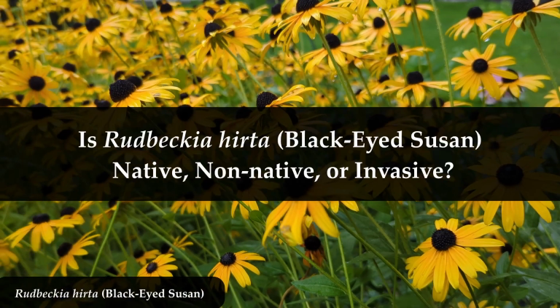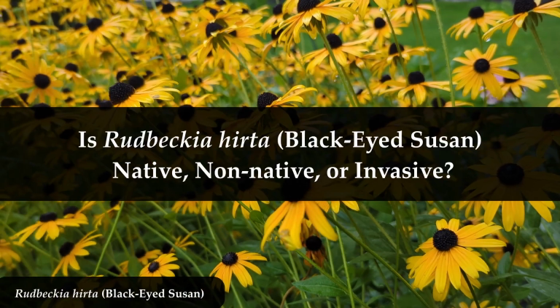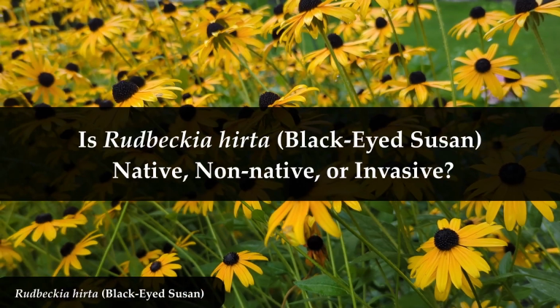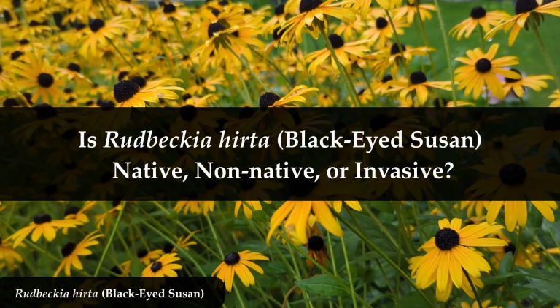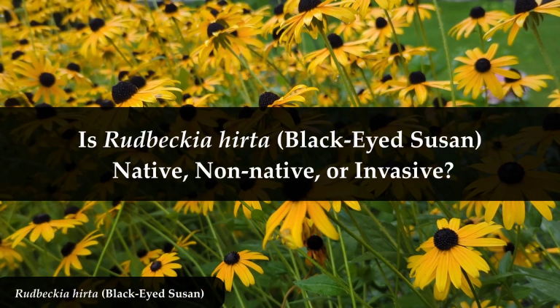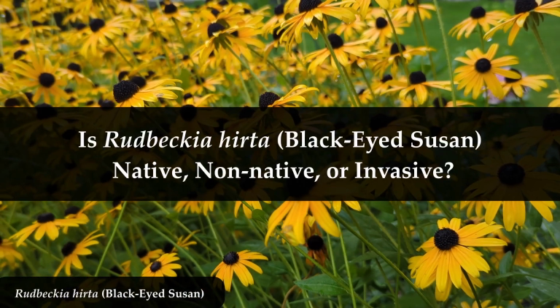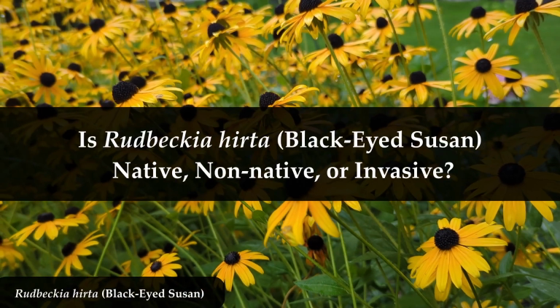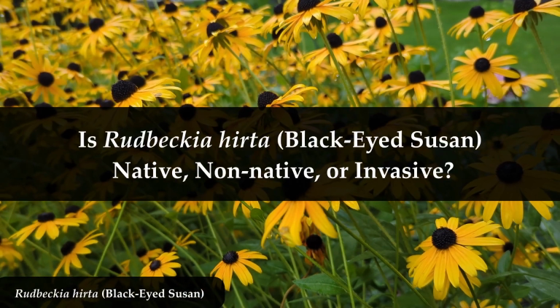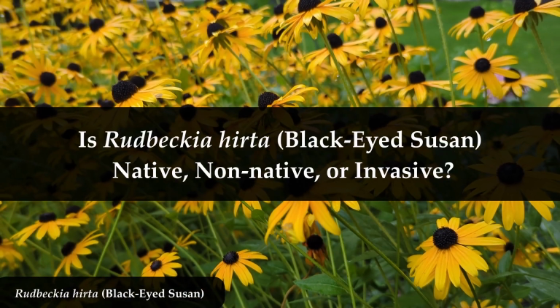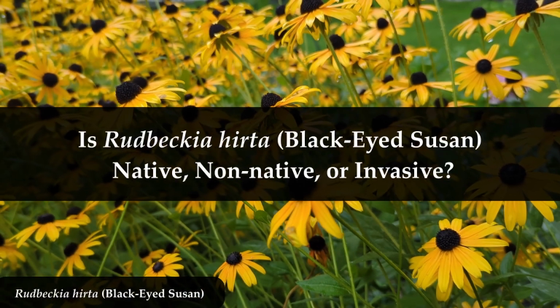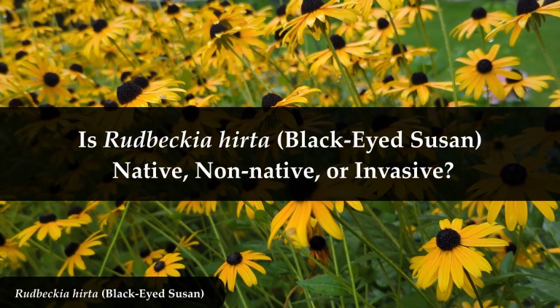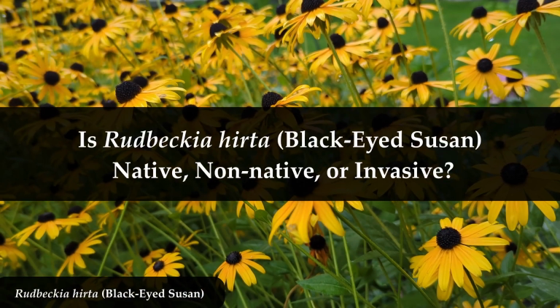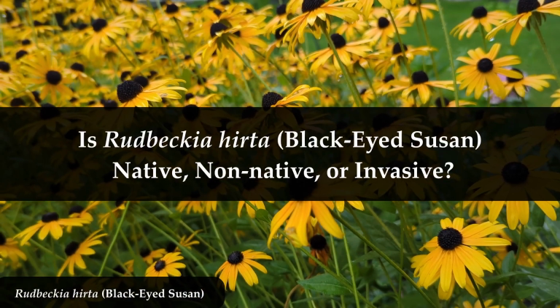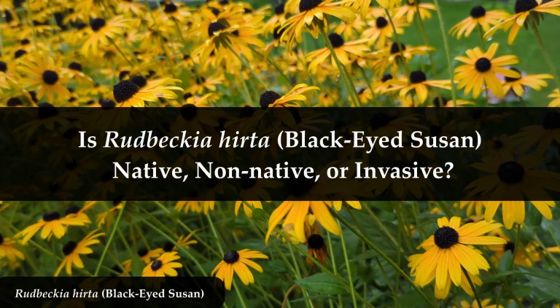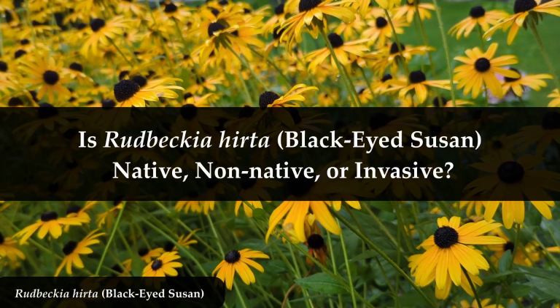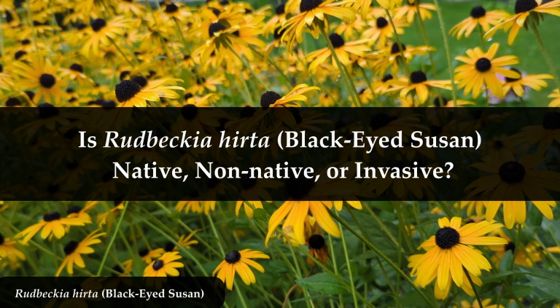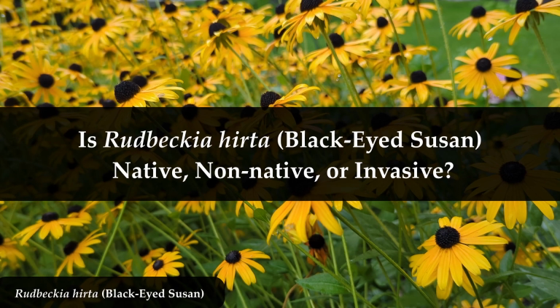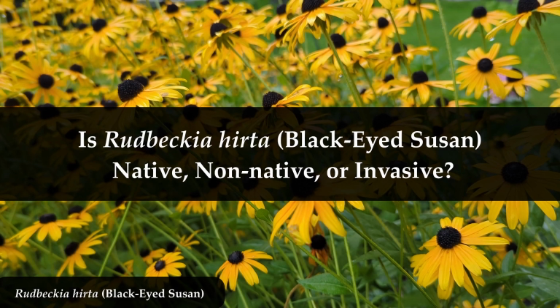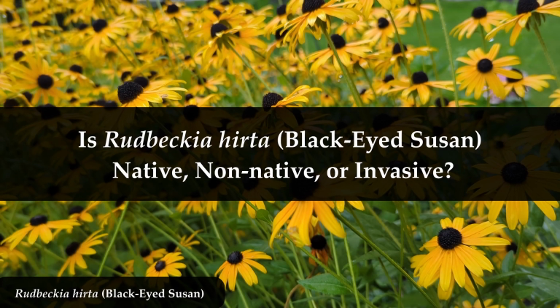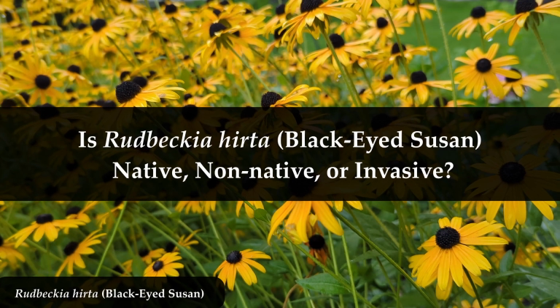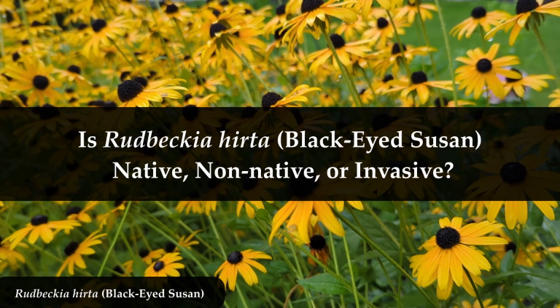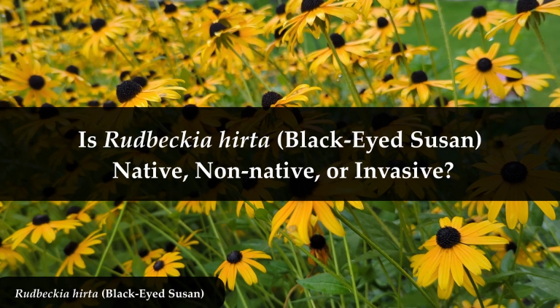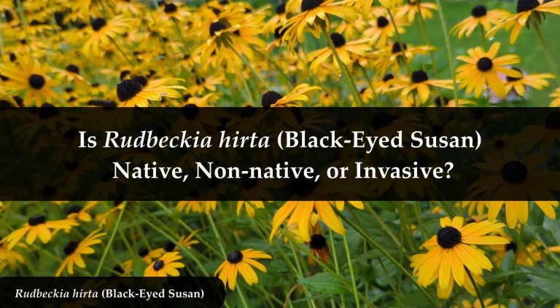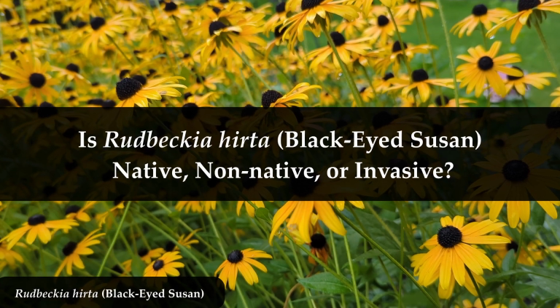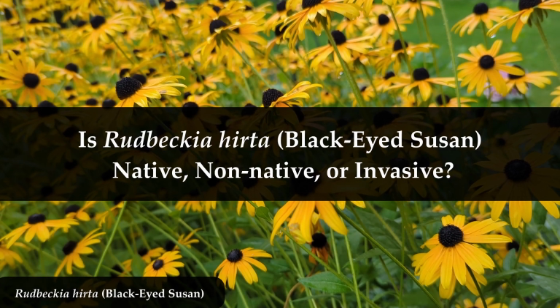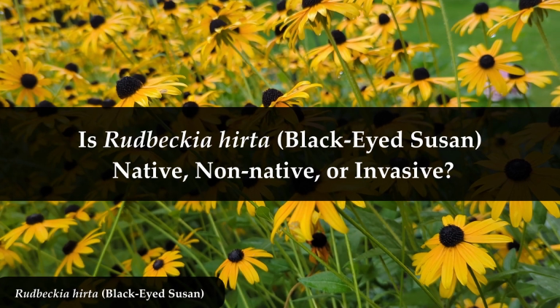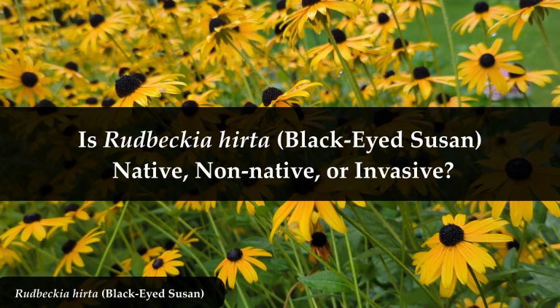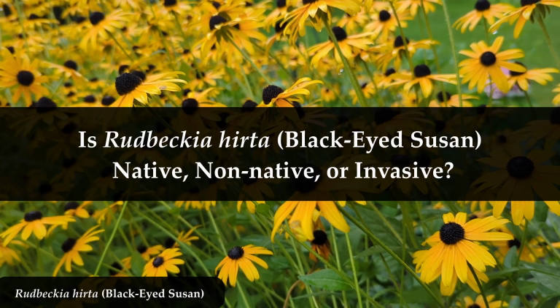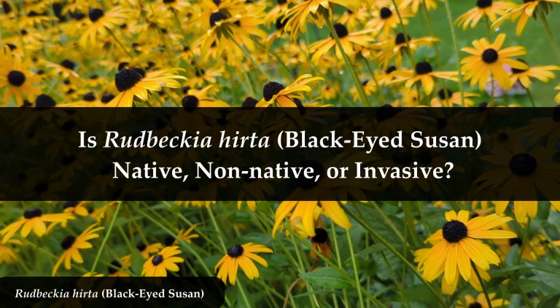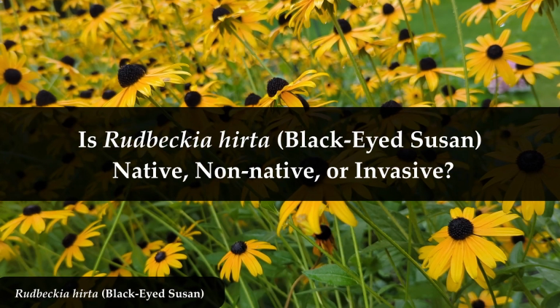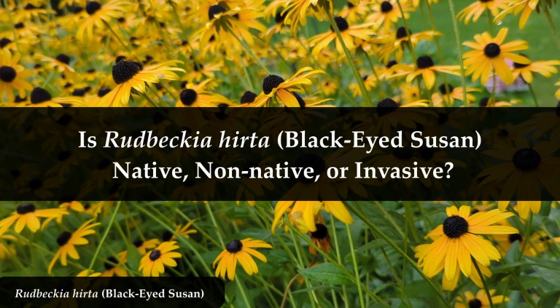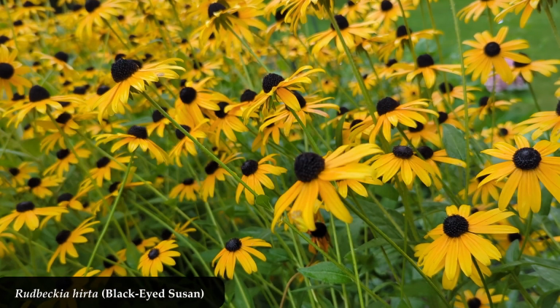Are they native, pretty please? Non-native? Or are they awful, awful invasives?